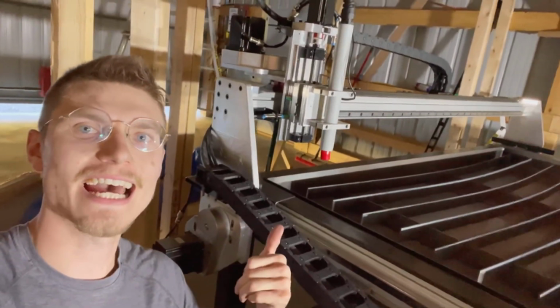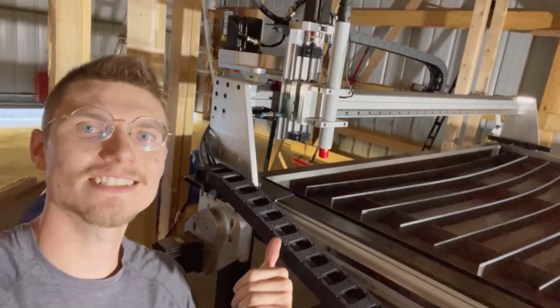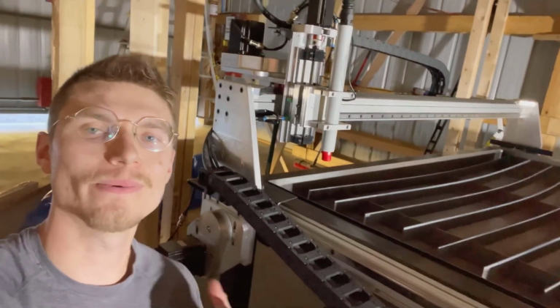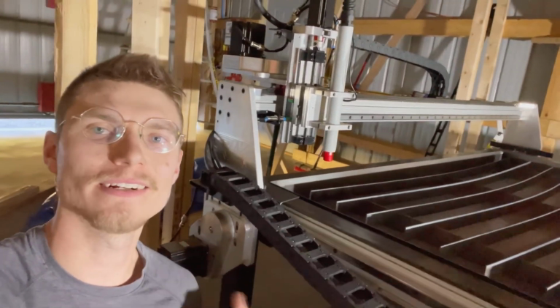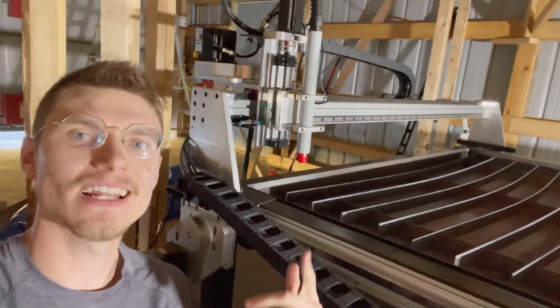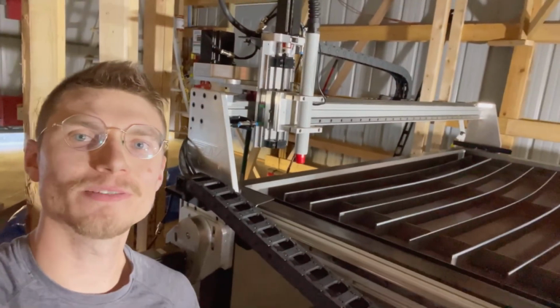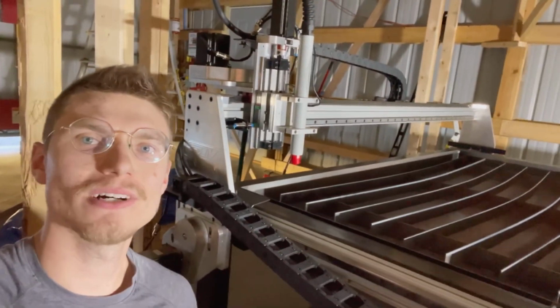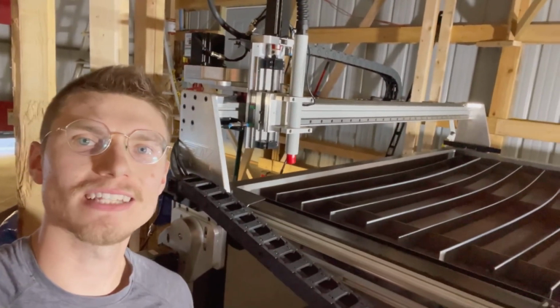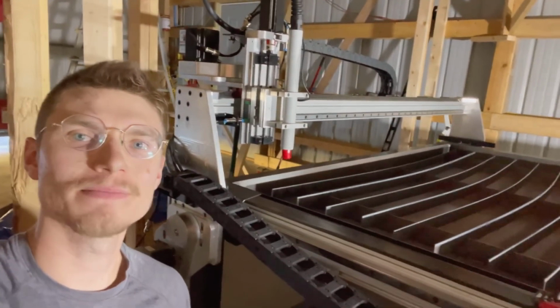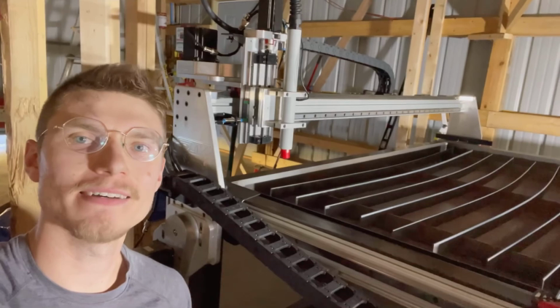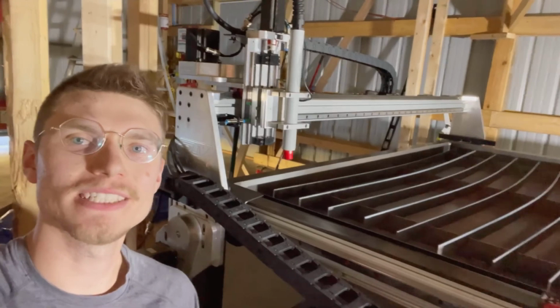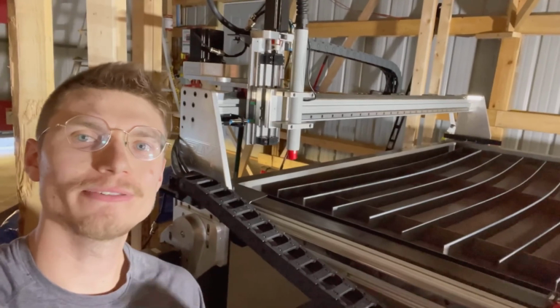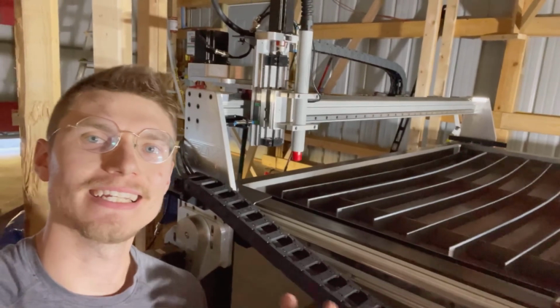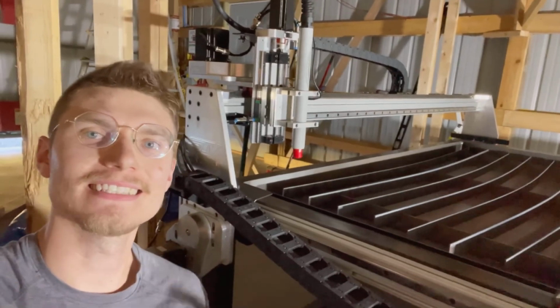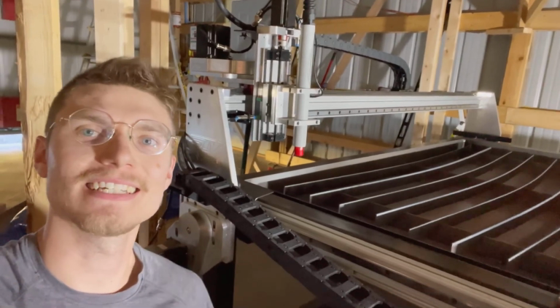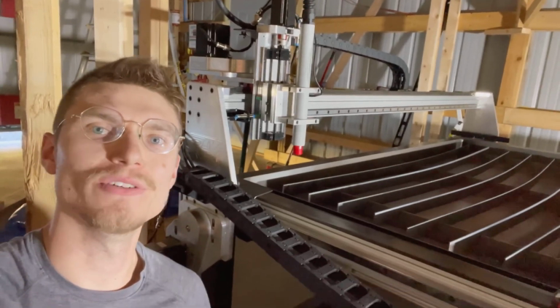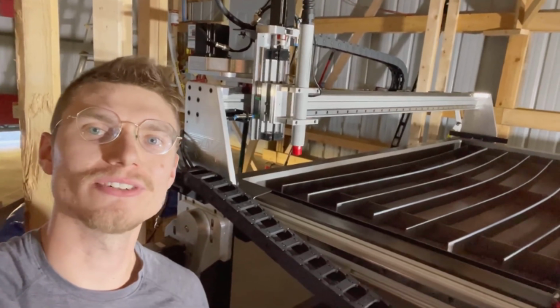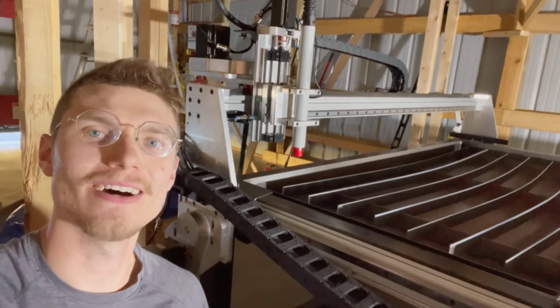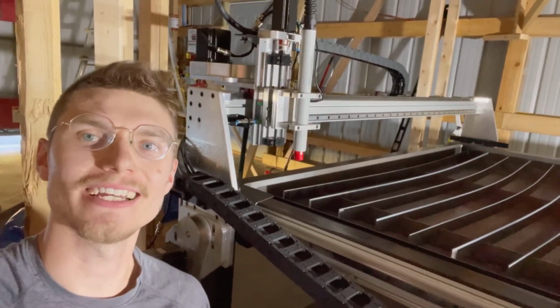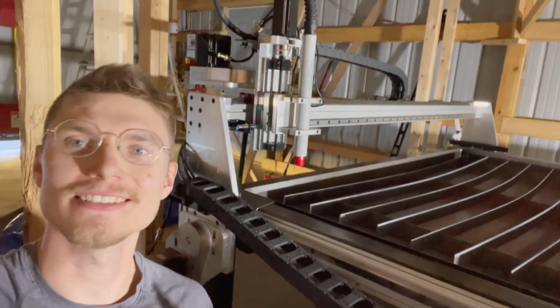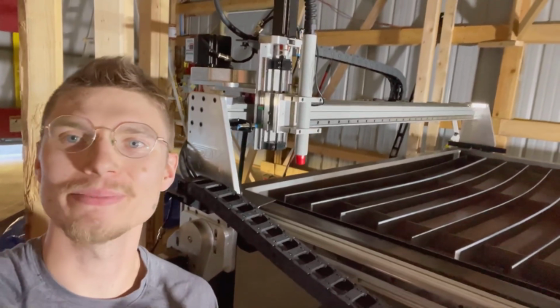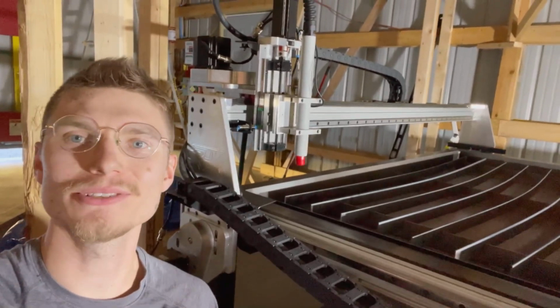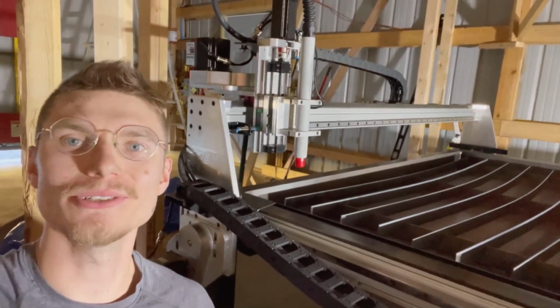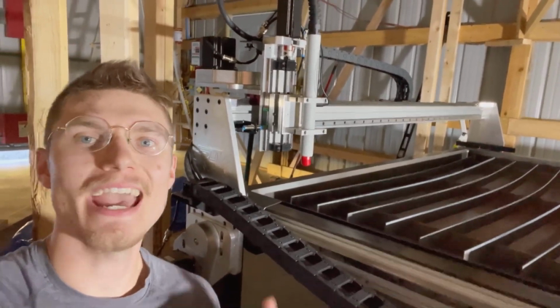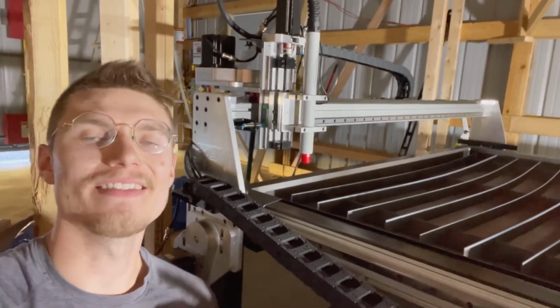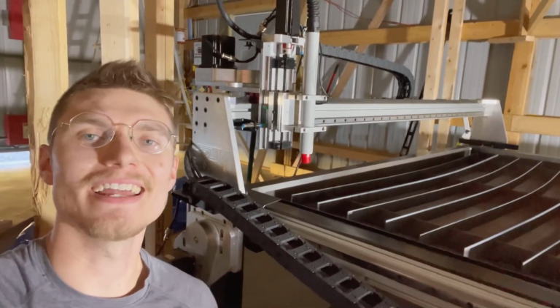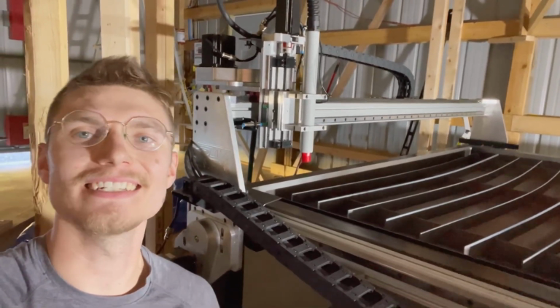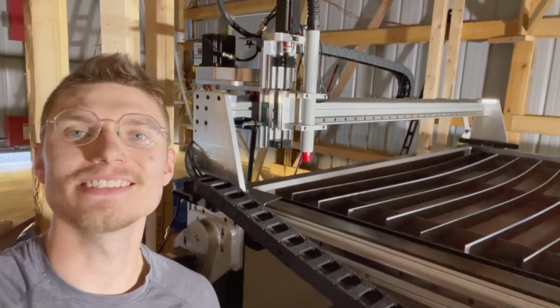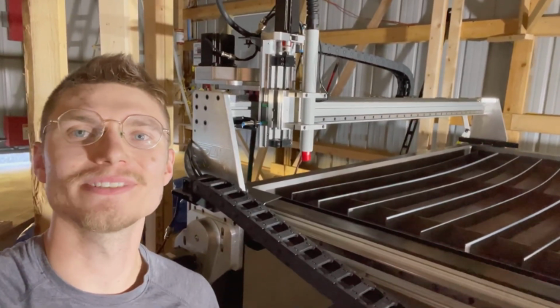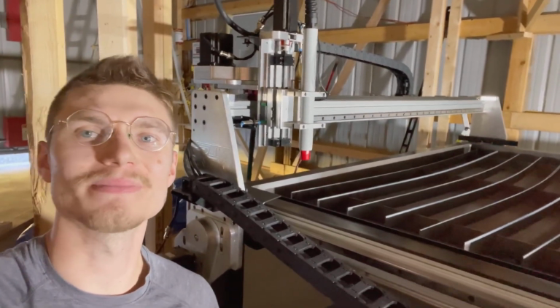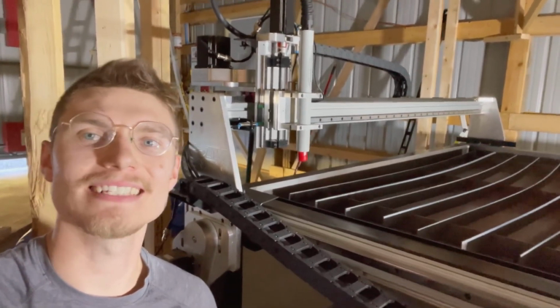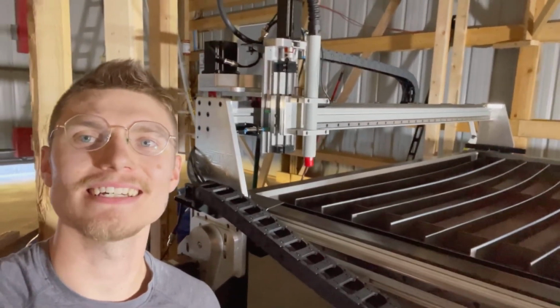Now that it's wired up, let's pull out the laptop and see if we can get this thing moving around like it's supposed to, and then get to doing some test cuts.